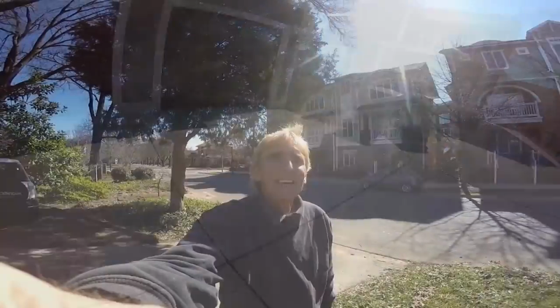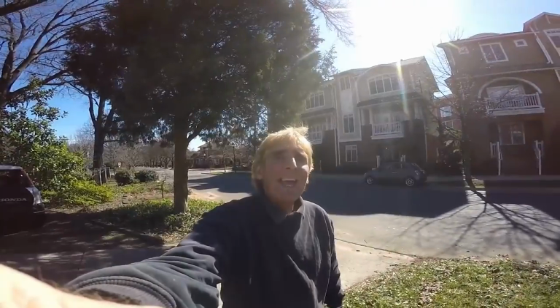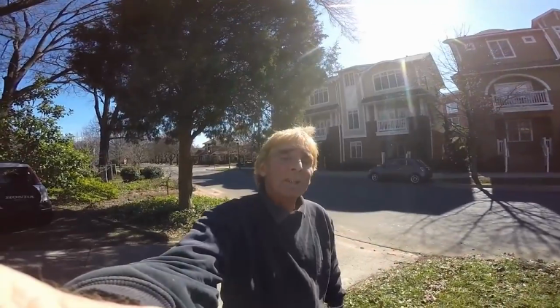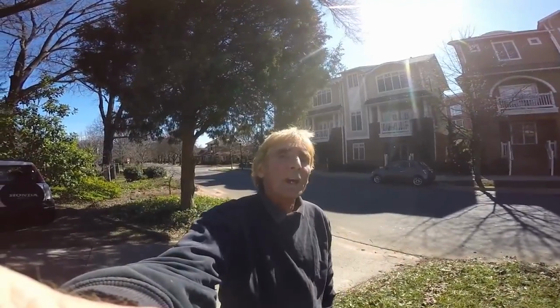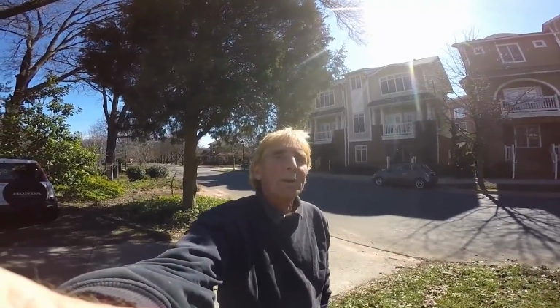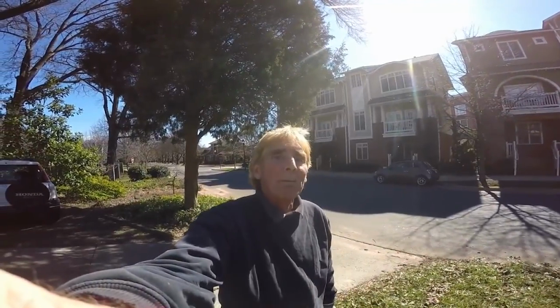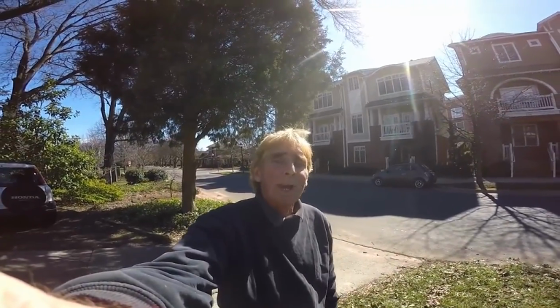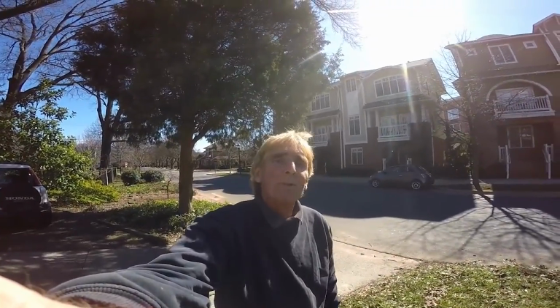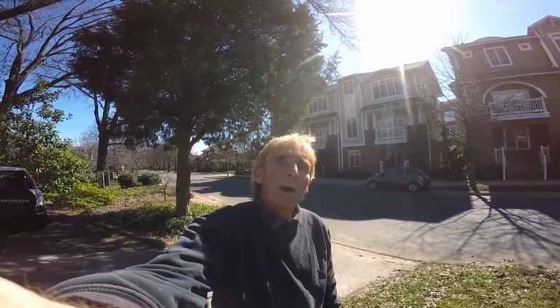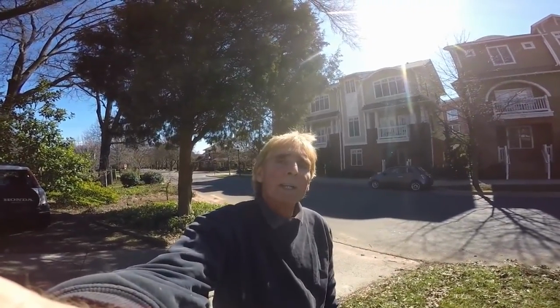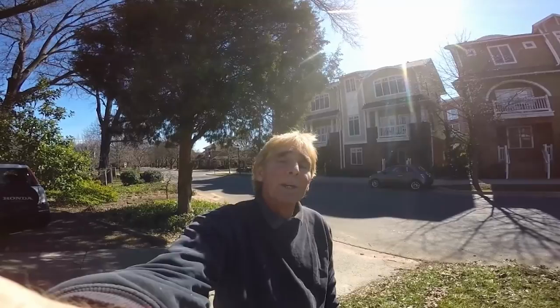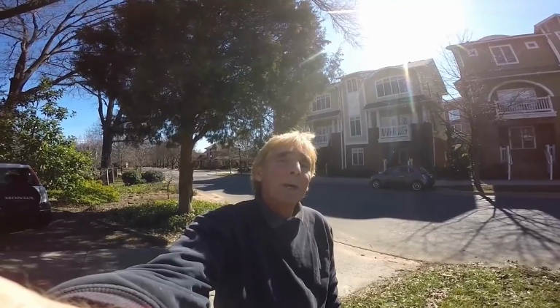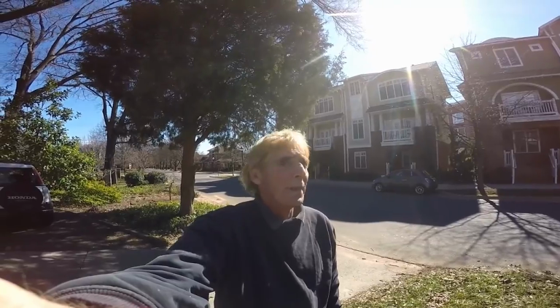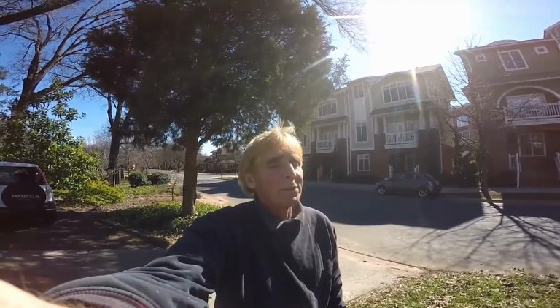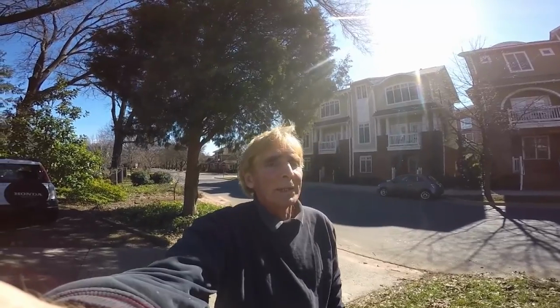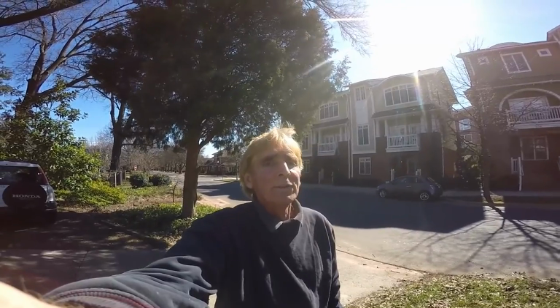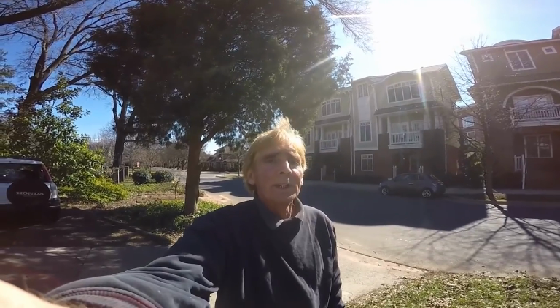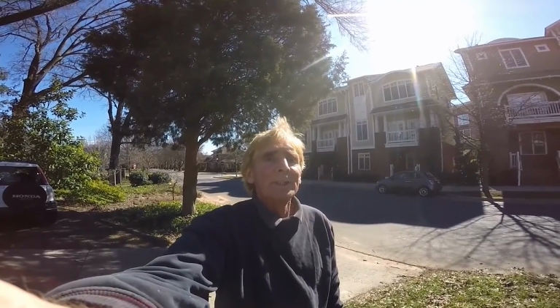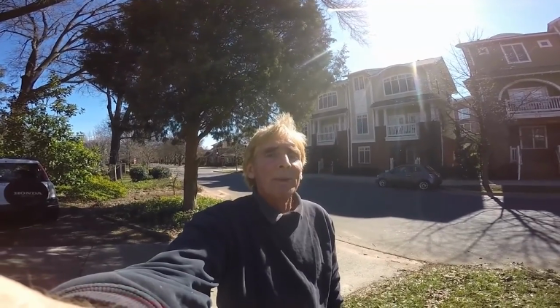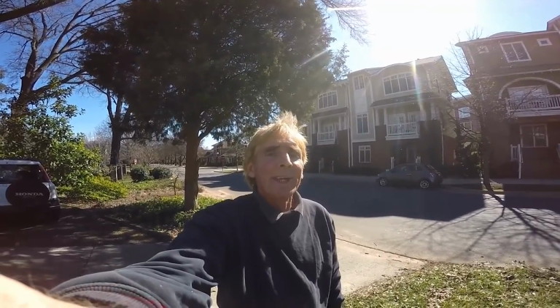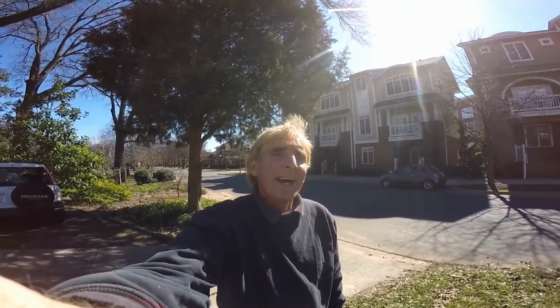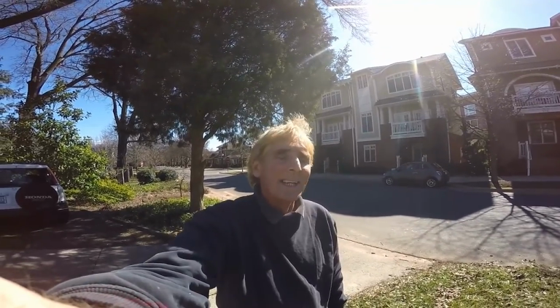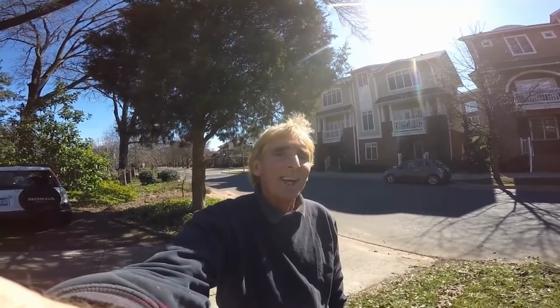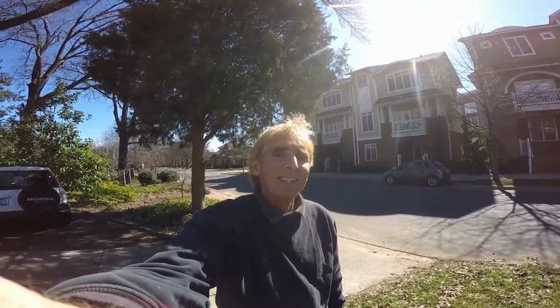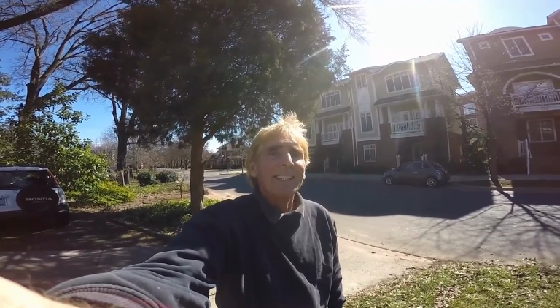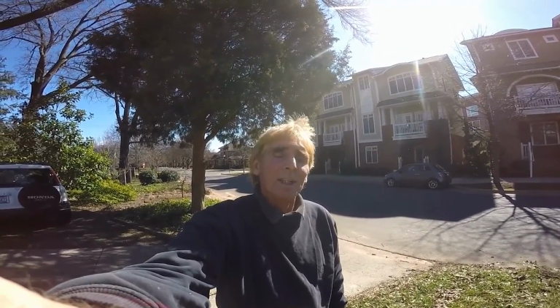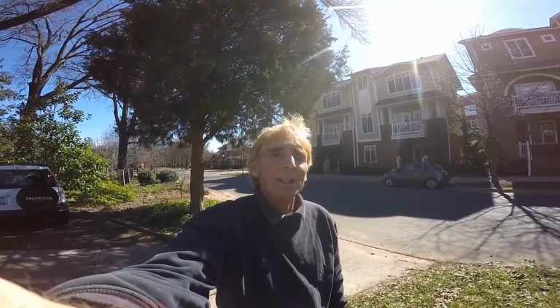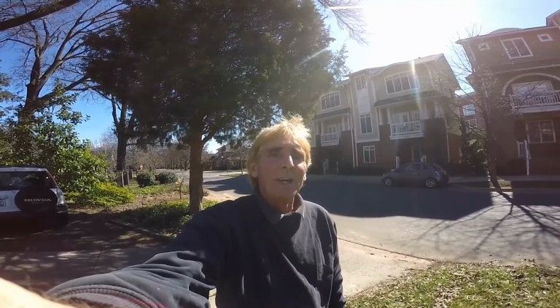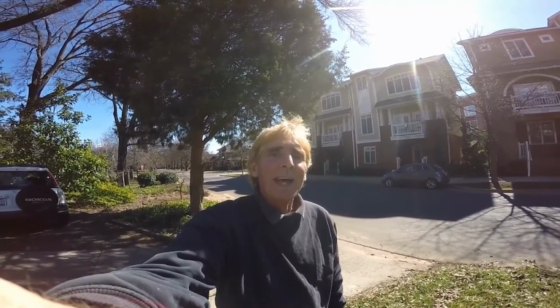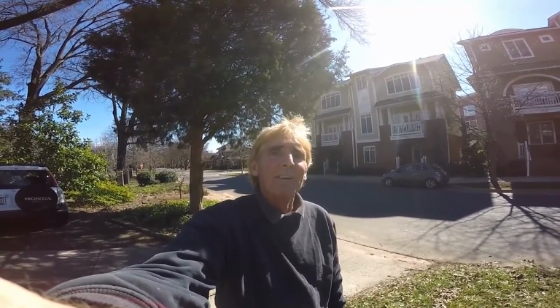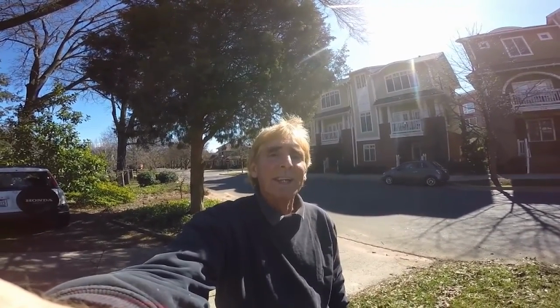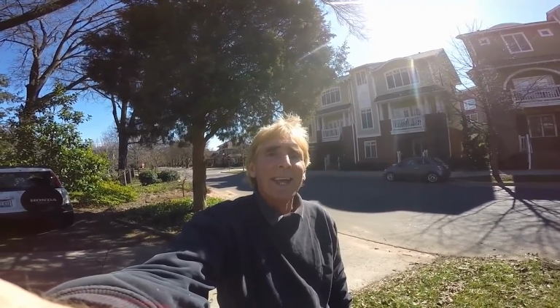This is Chuck with Apple Drains reminding you that if you believe you can do something, I guarantee you can do it. Have a great day.